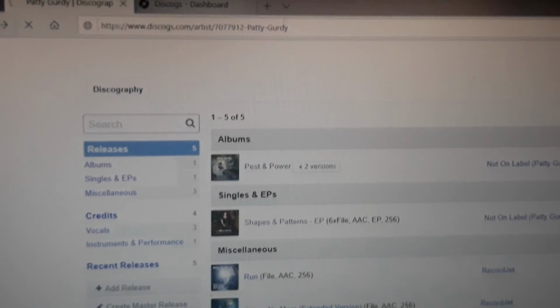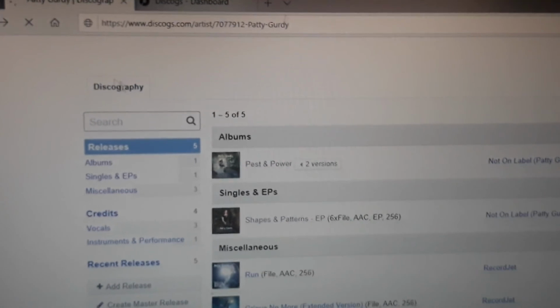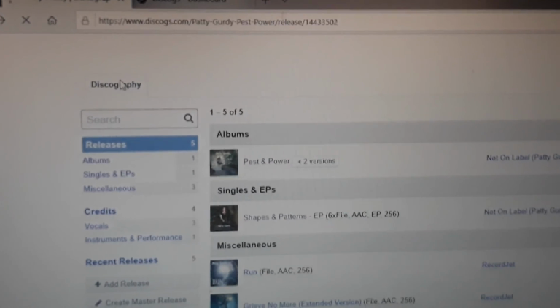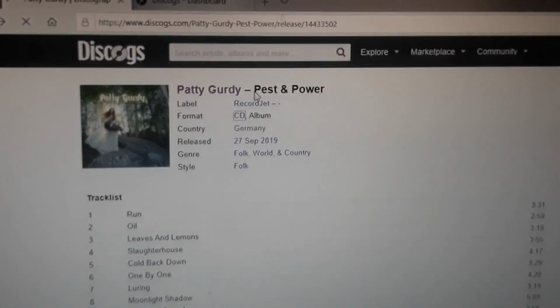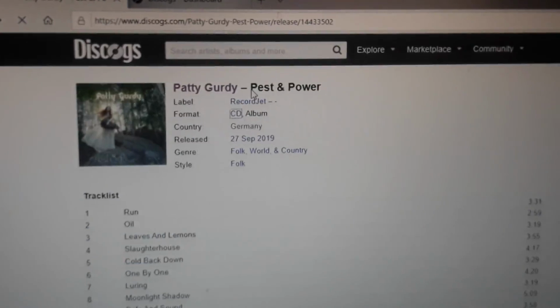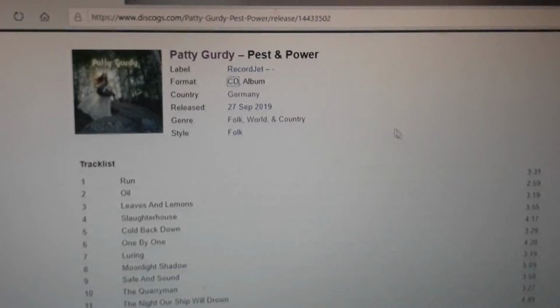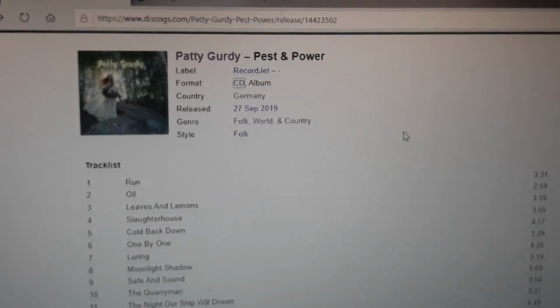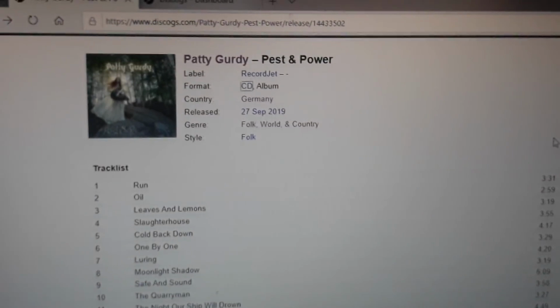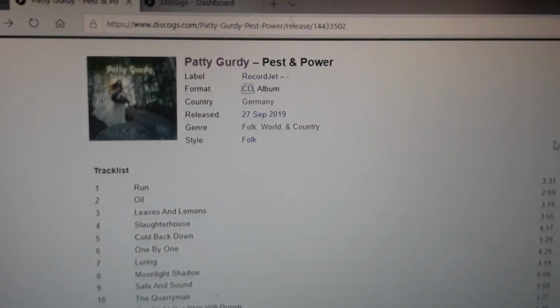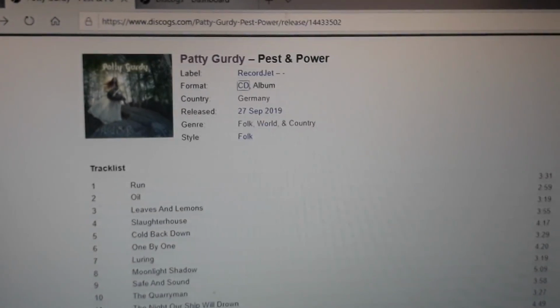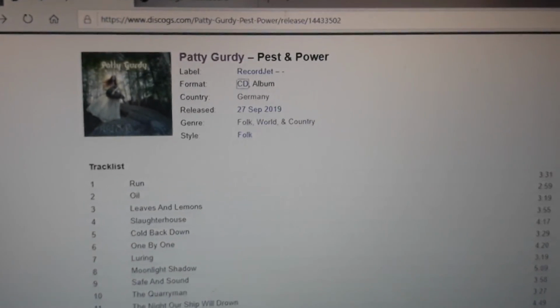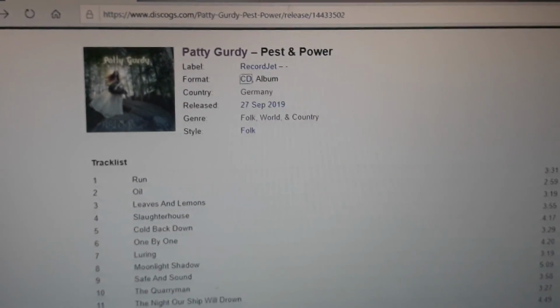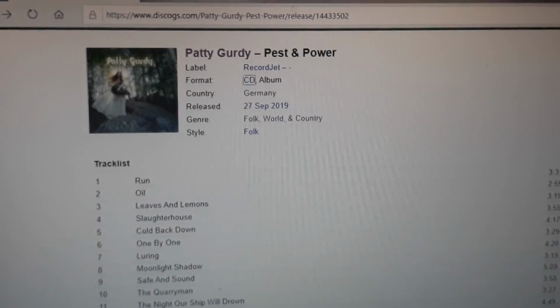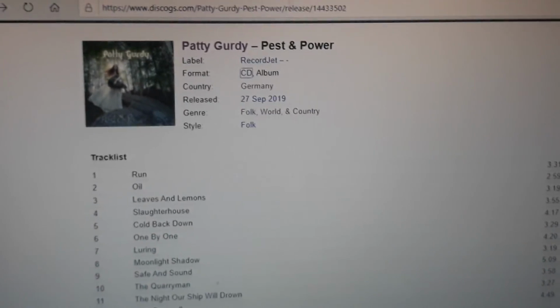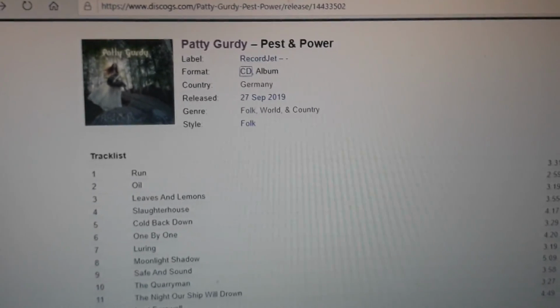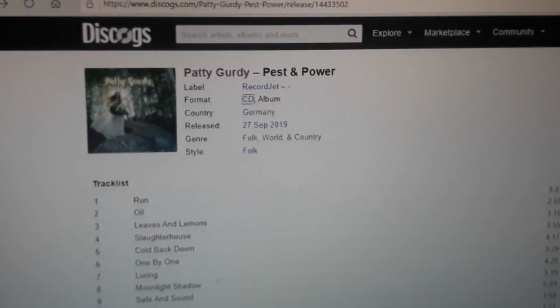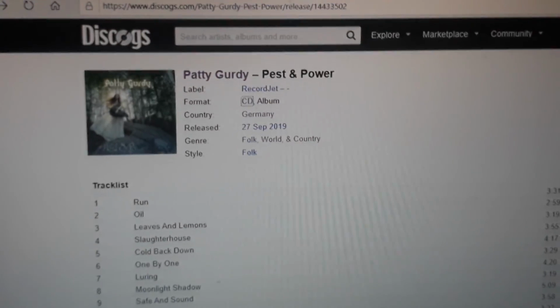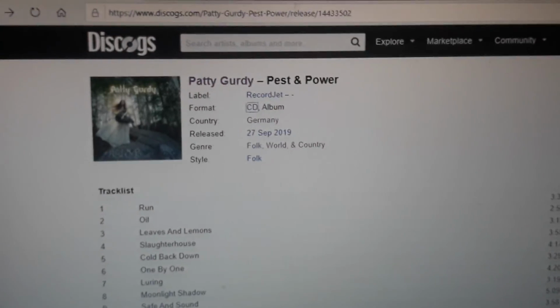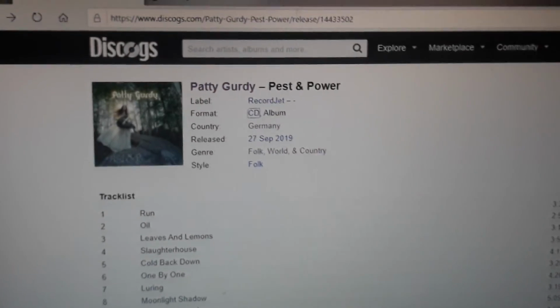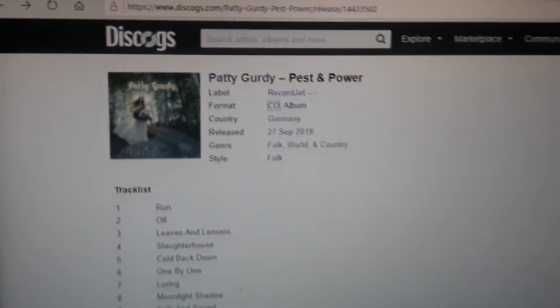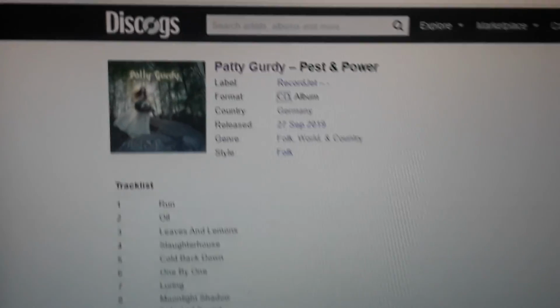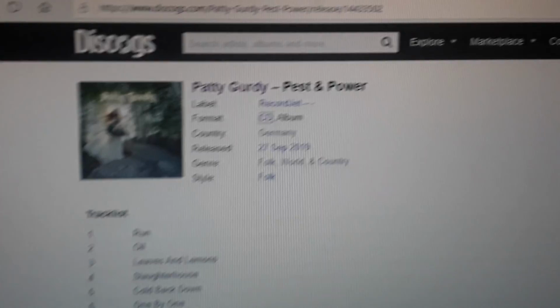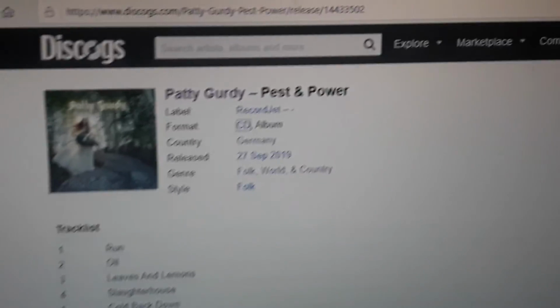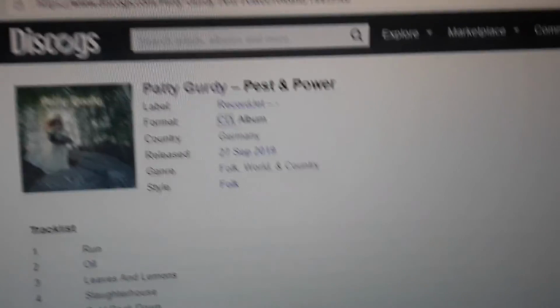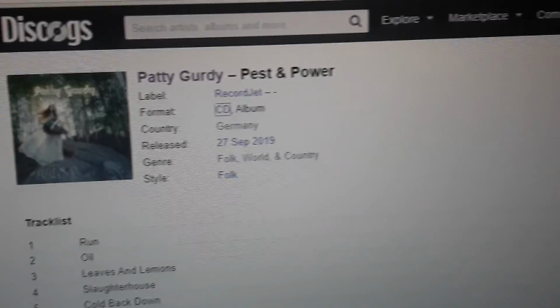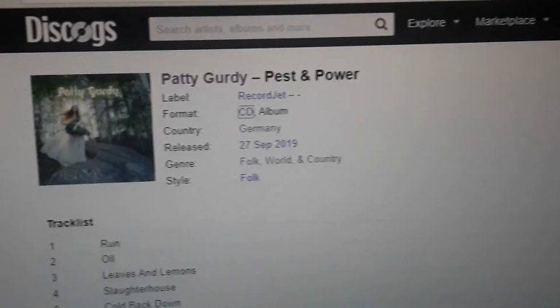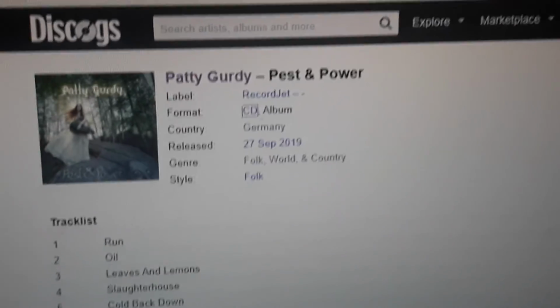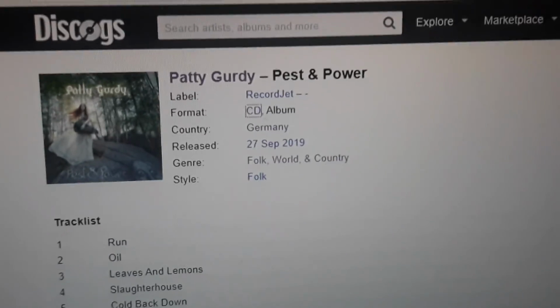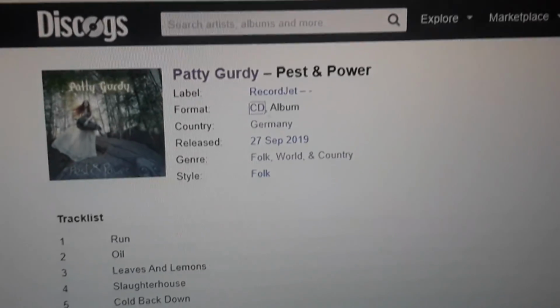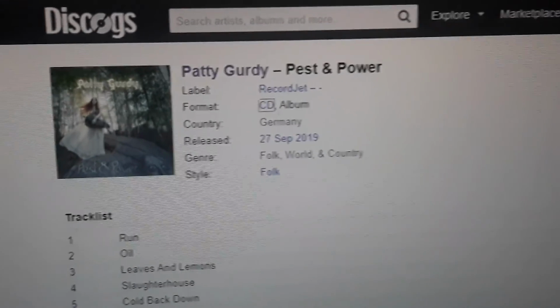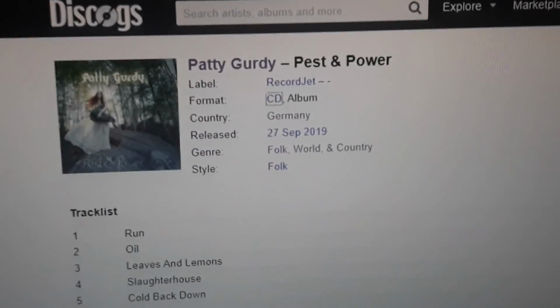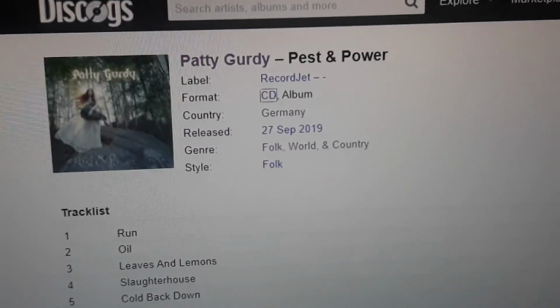Check Patty Gurdy out if you don't know them already.